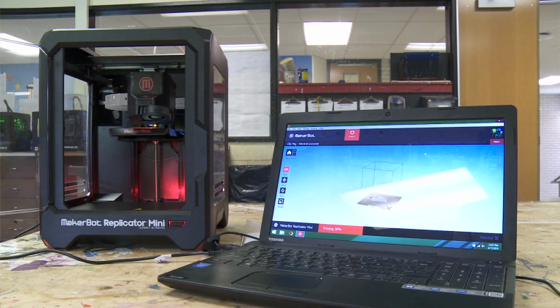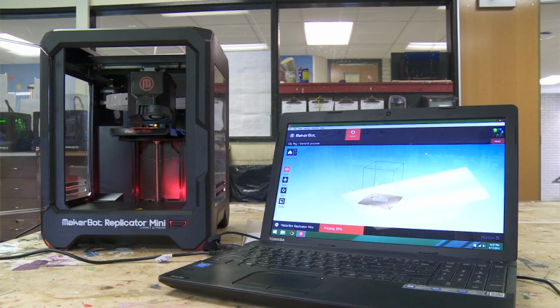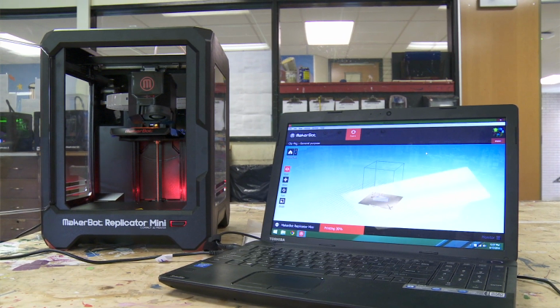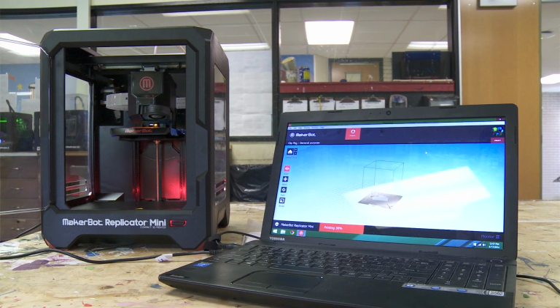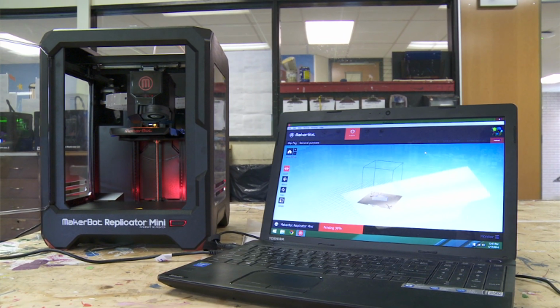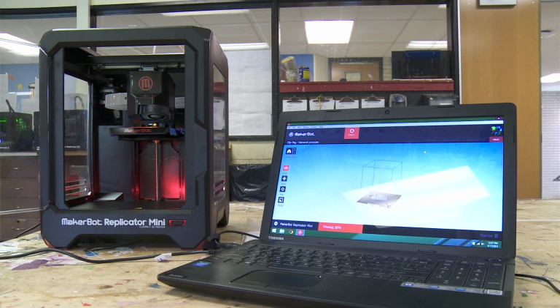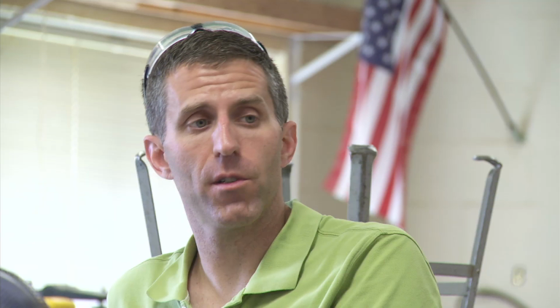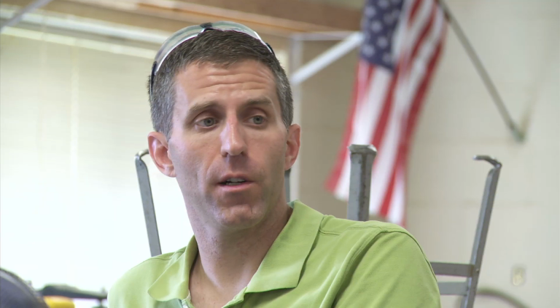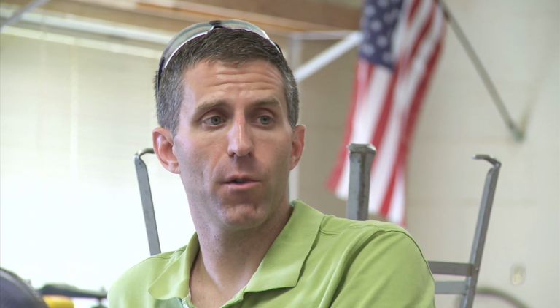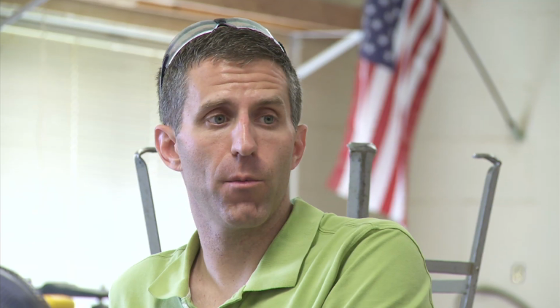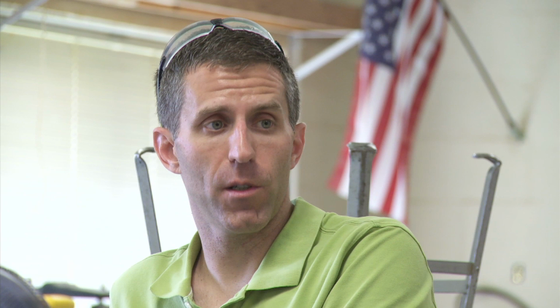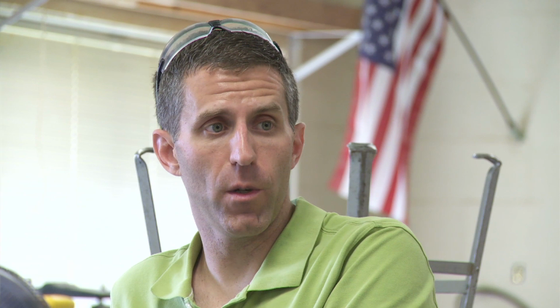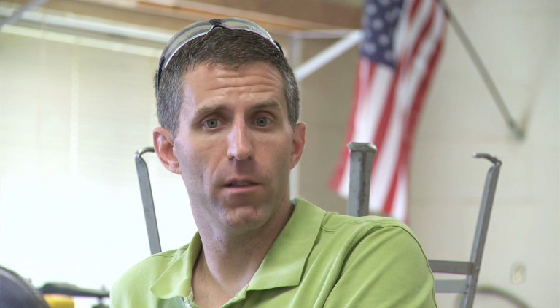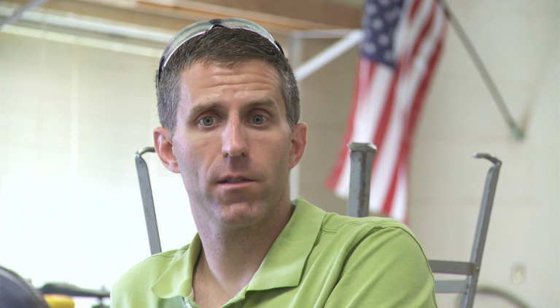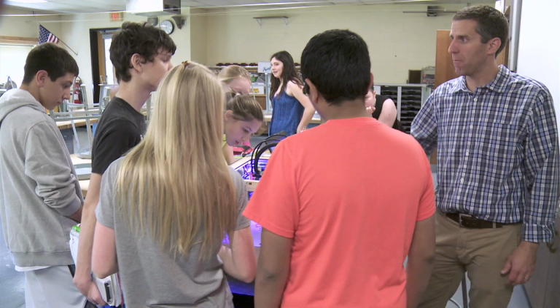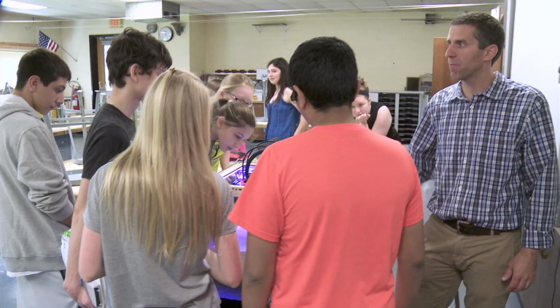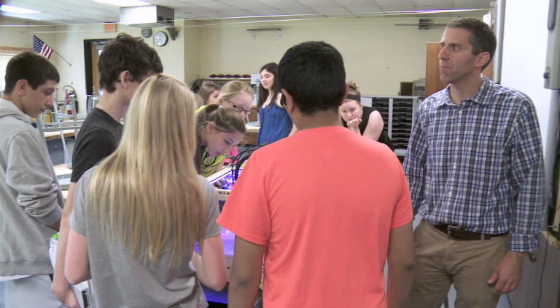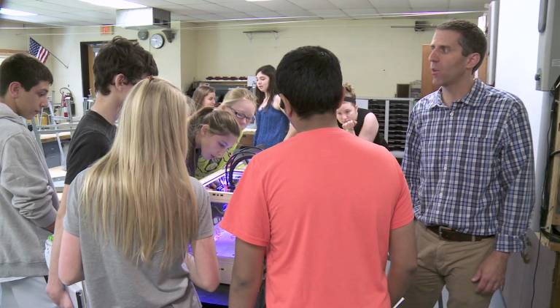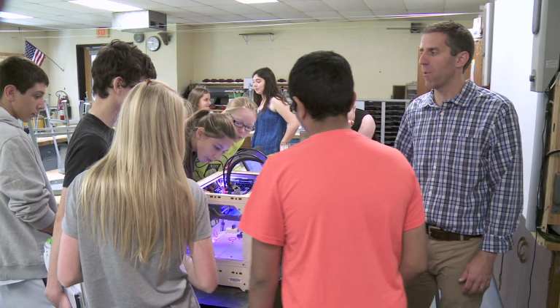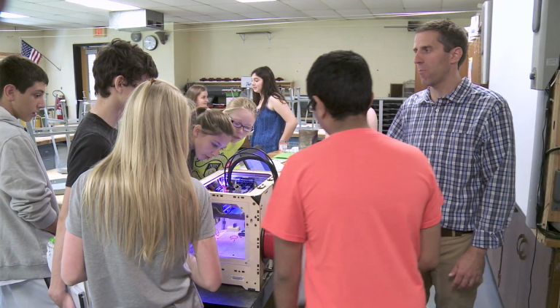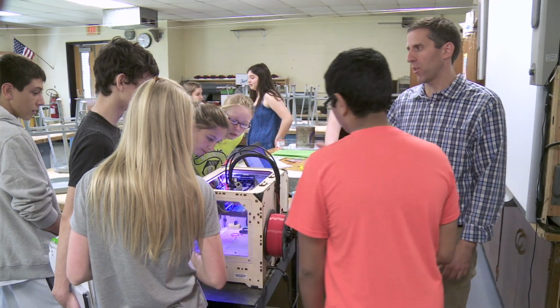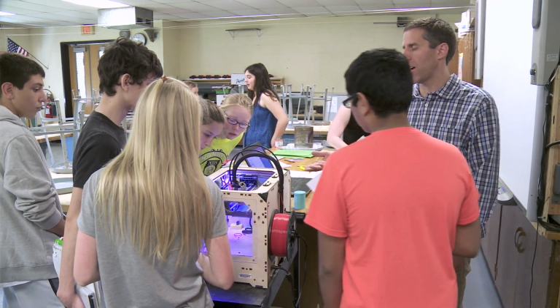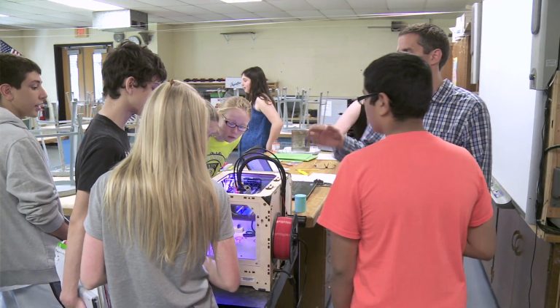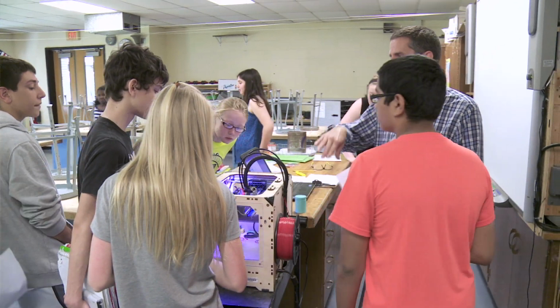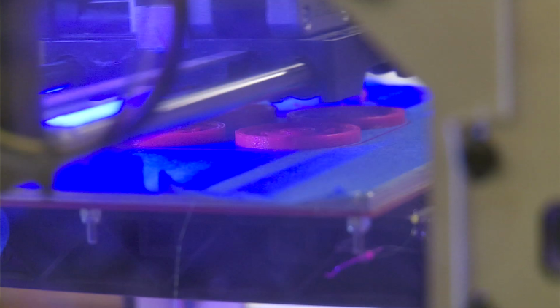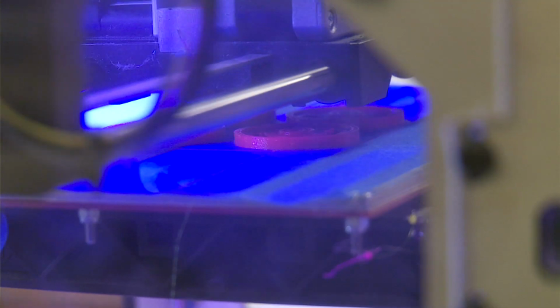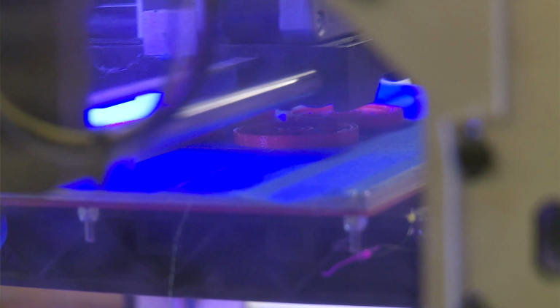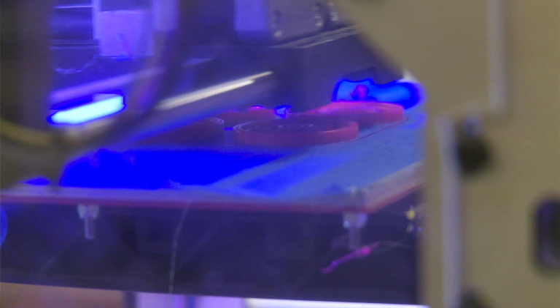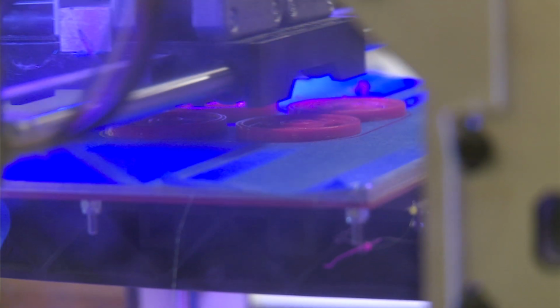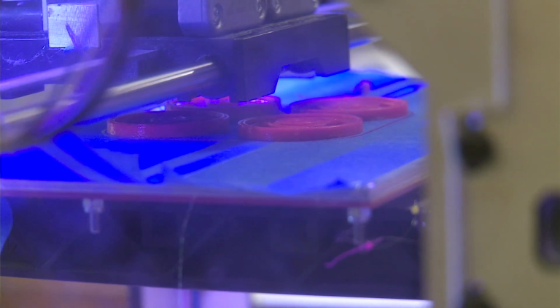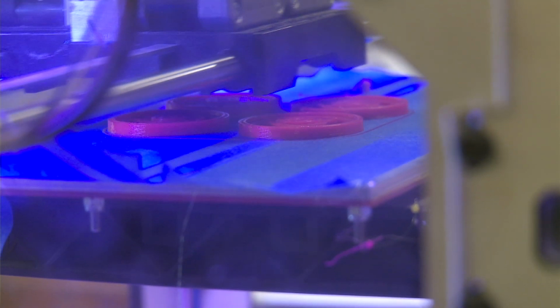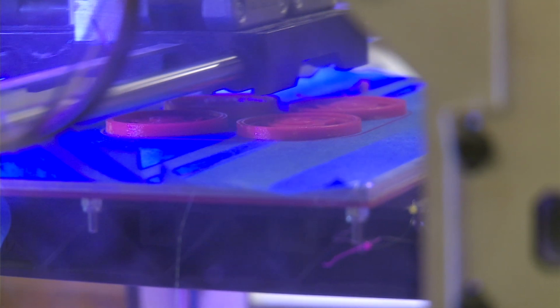Last year was the first year we started 3D printing wheels. It's doubled kind of the engineering aspect of it, really.